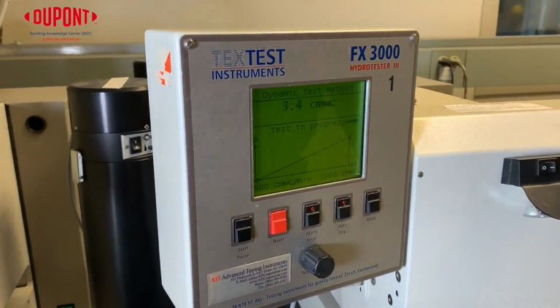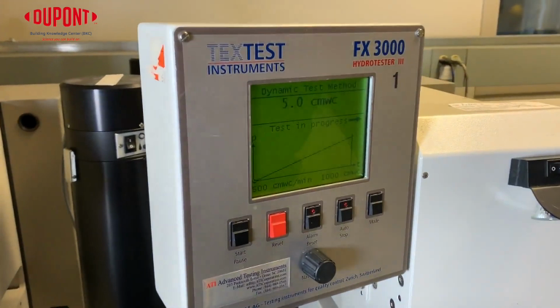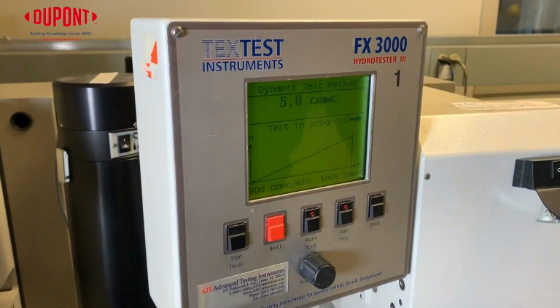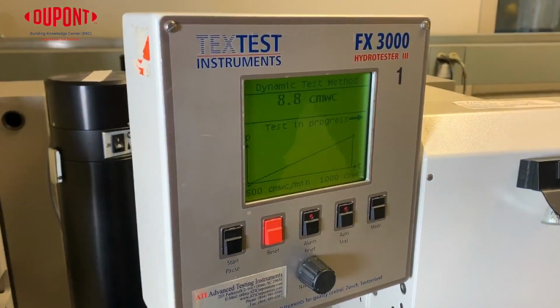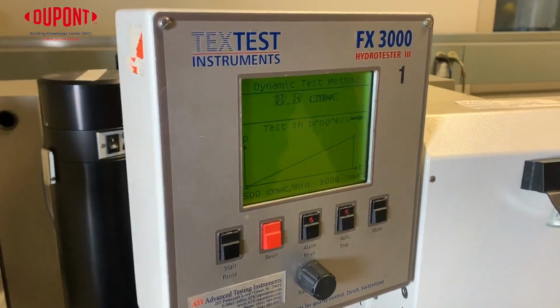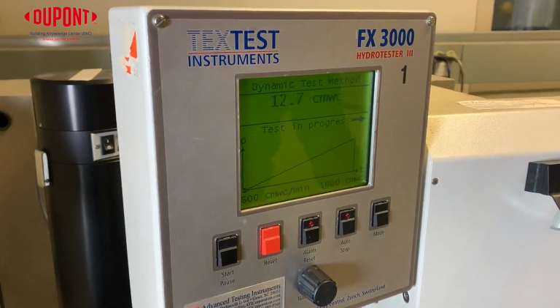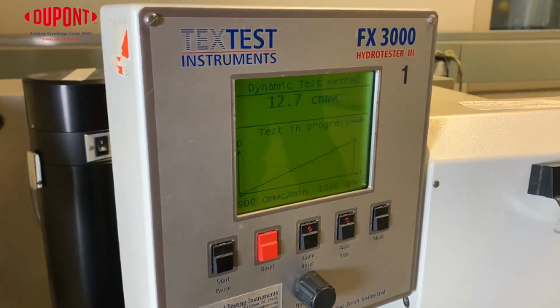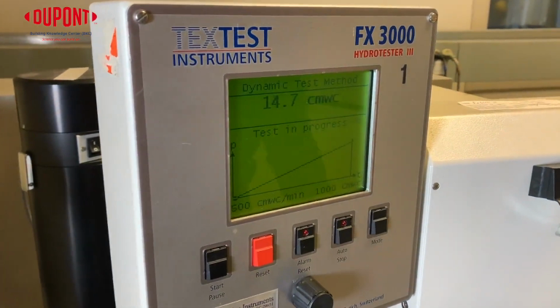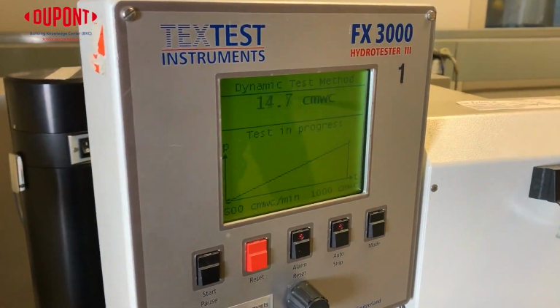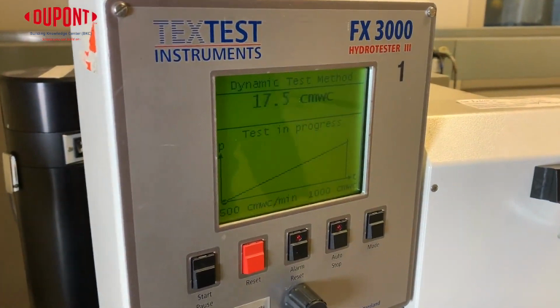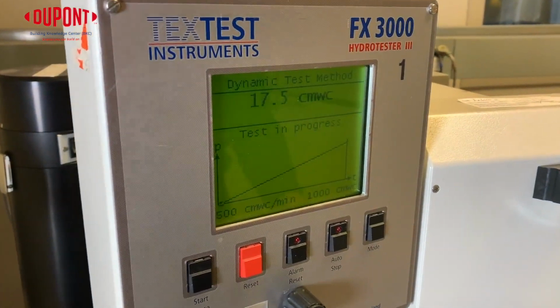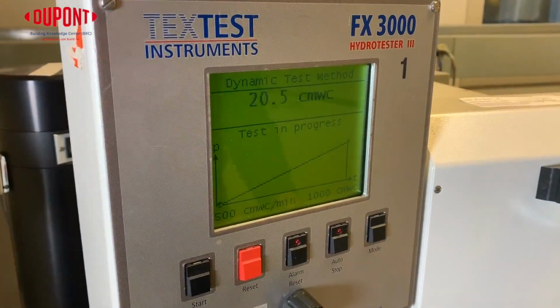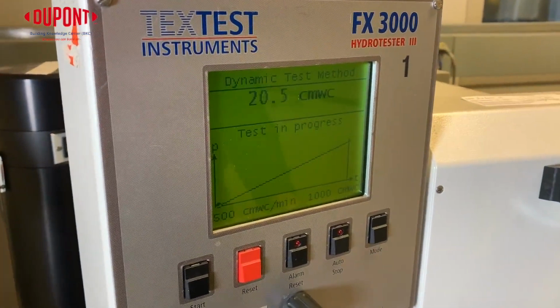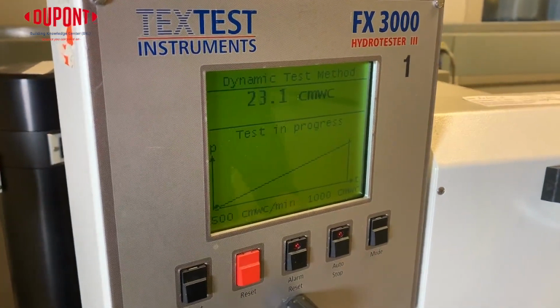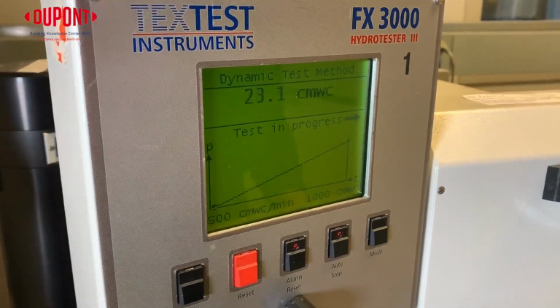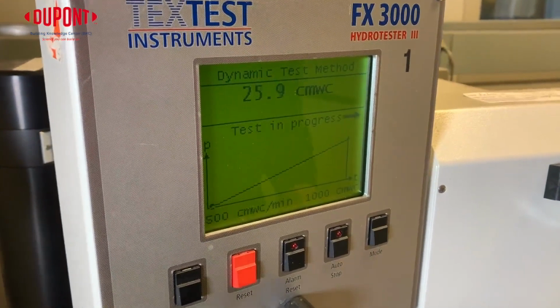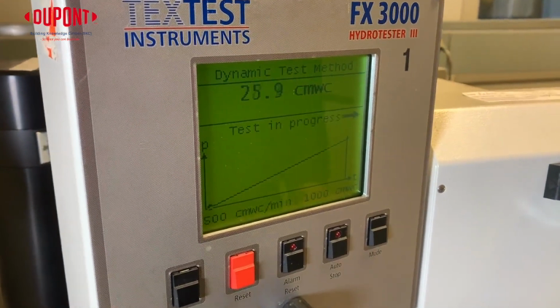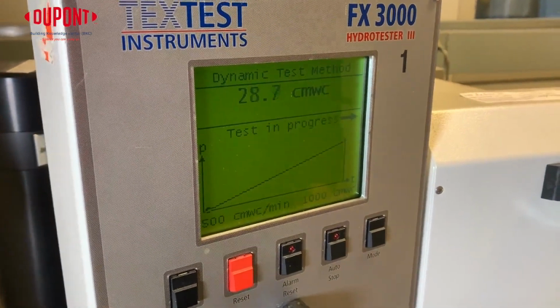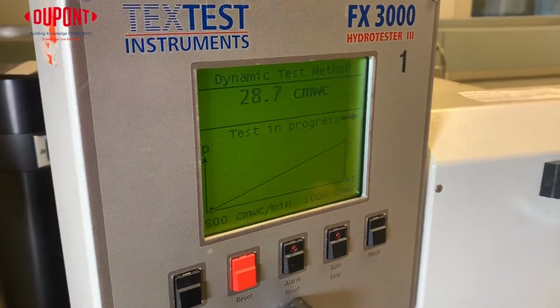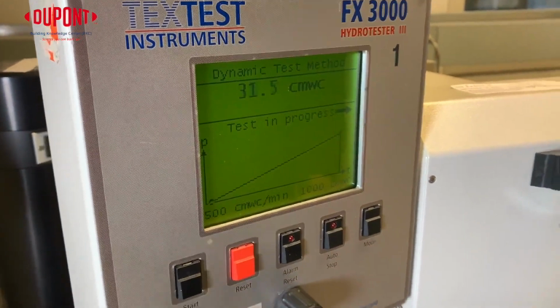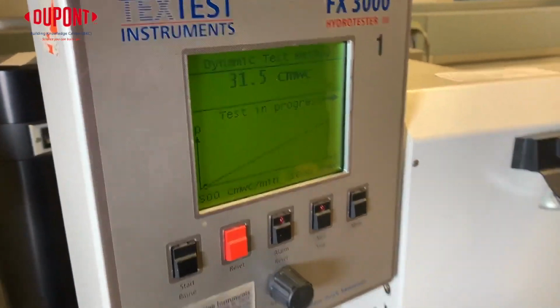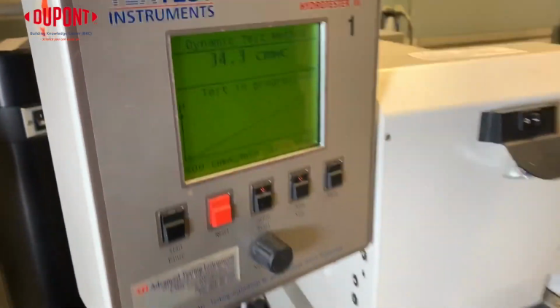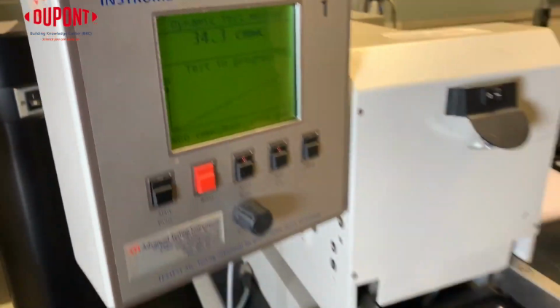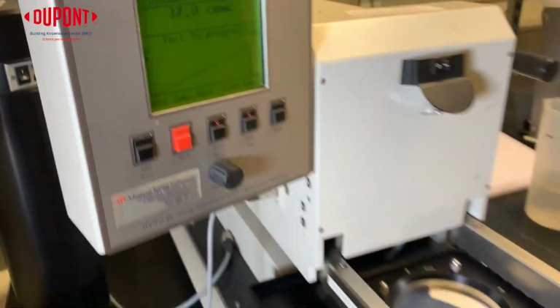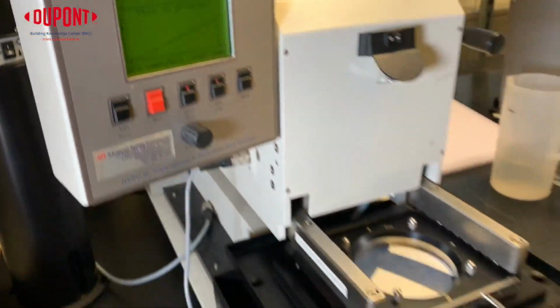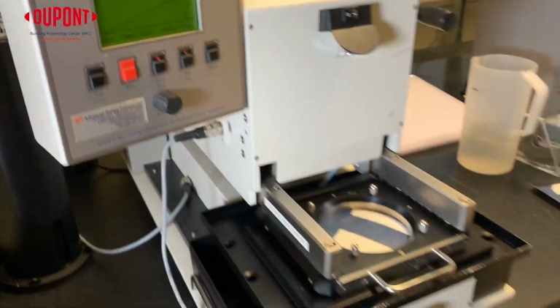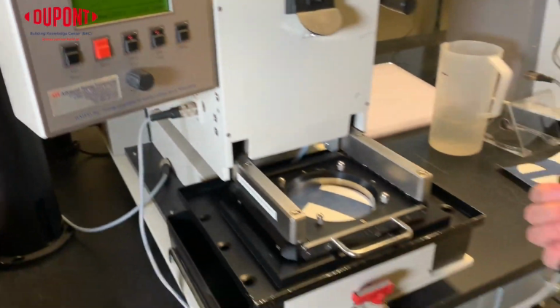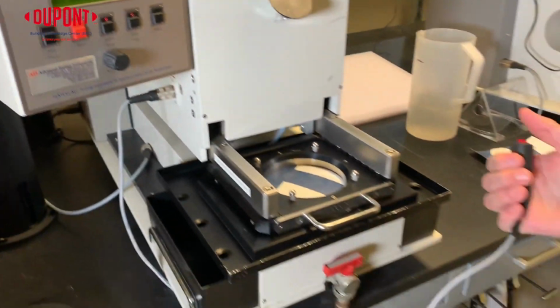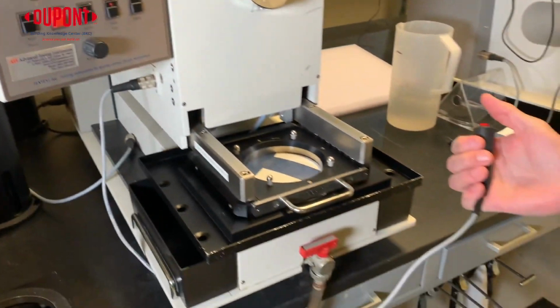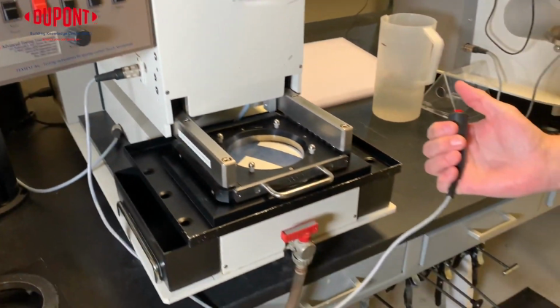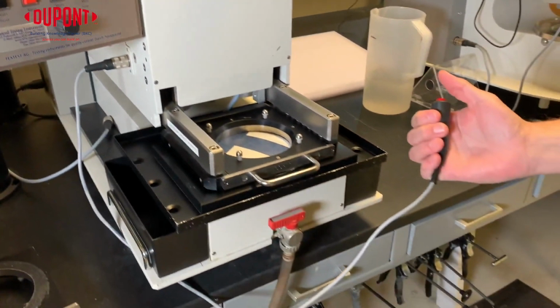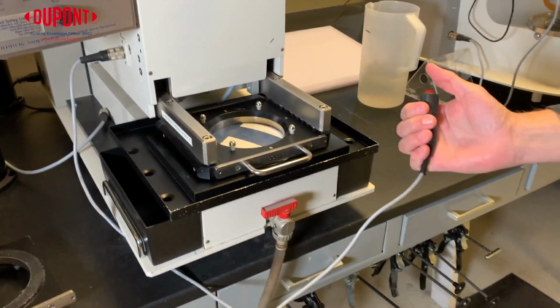By testing, we want to see our sample pass the code minimum of 55 cm per water column.